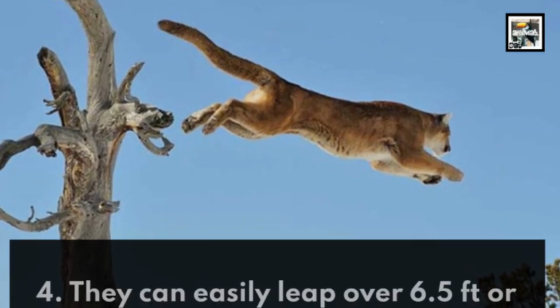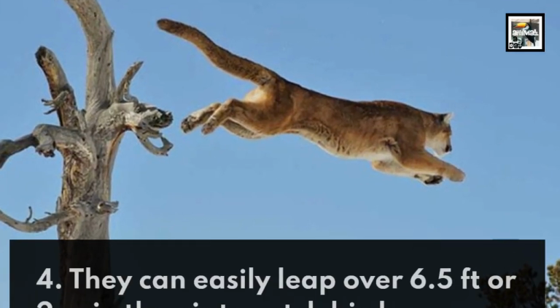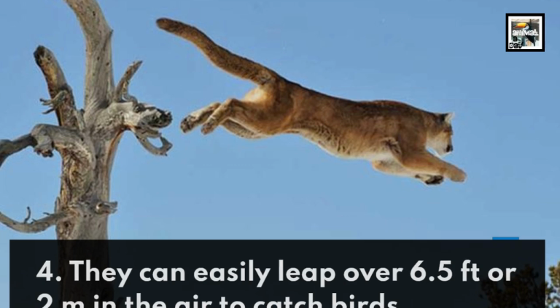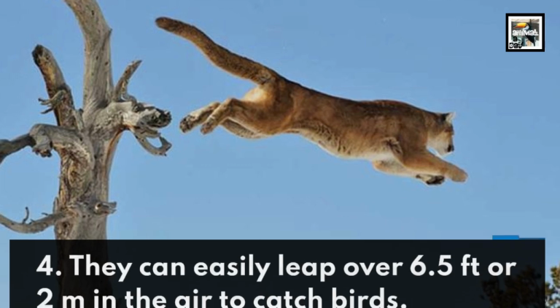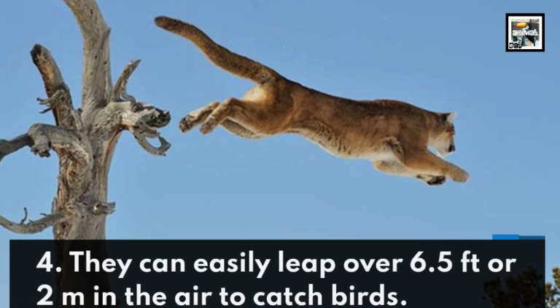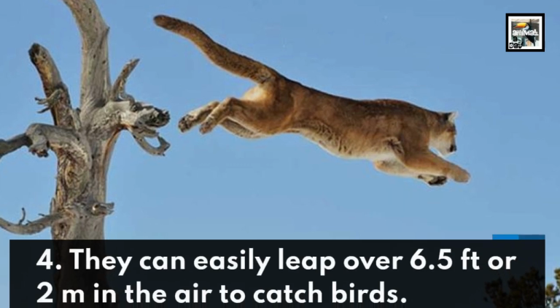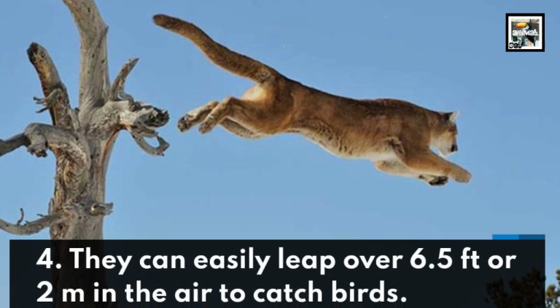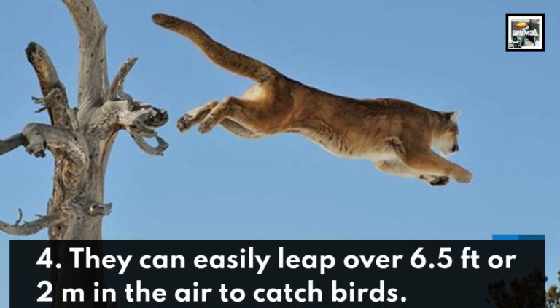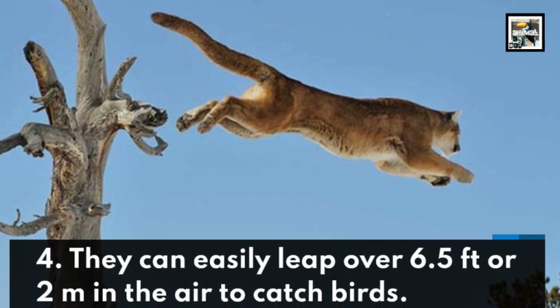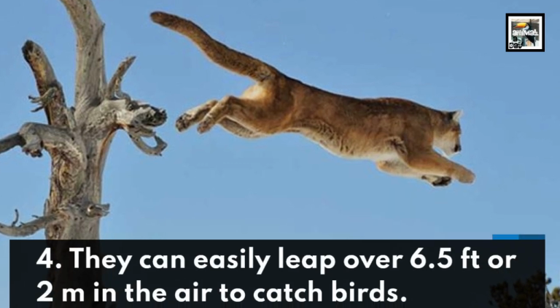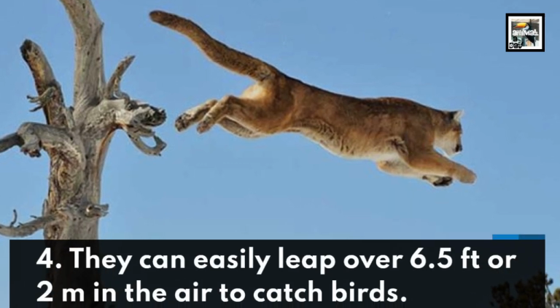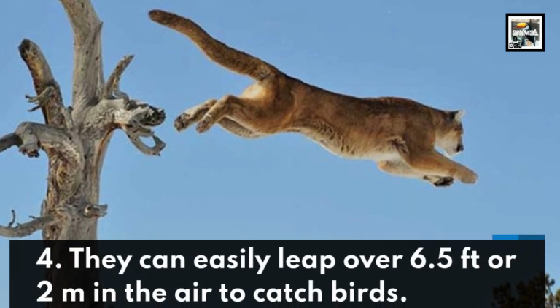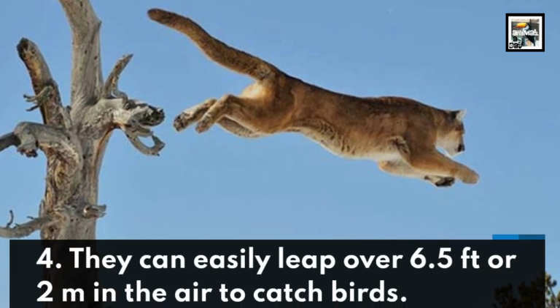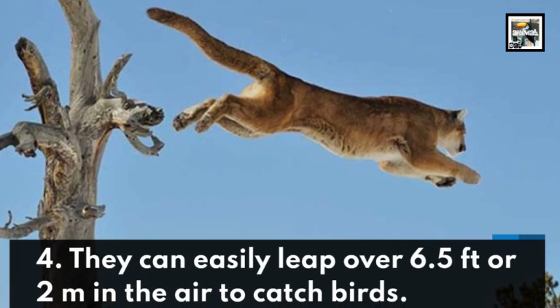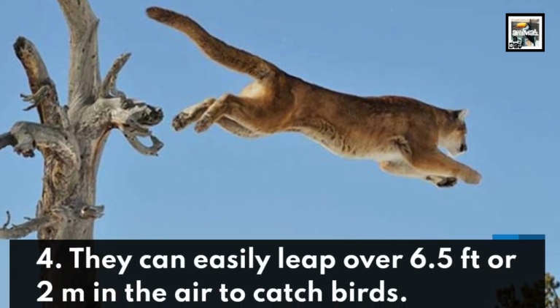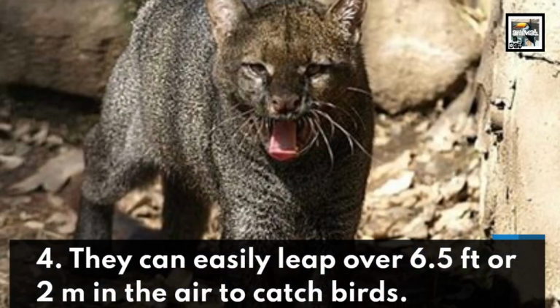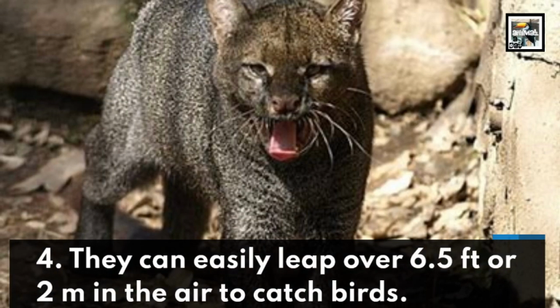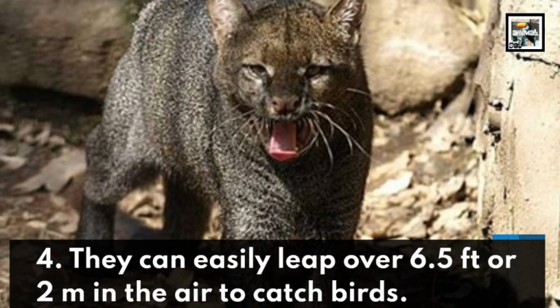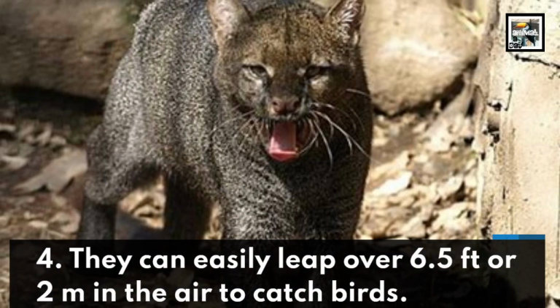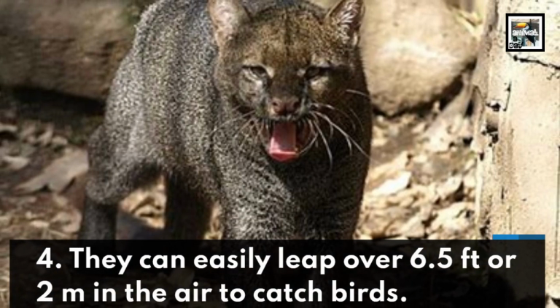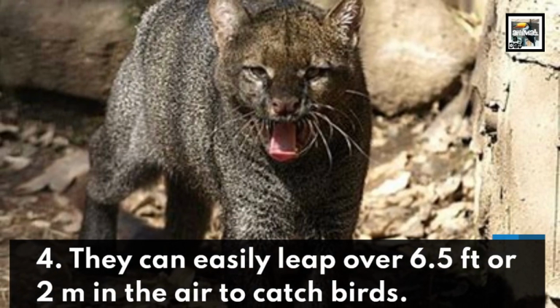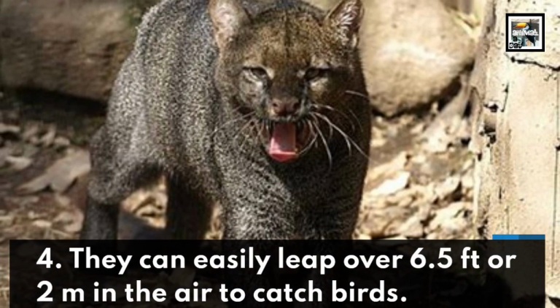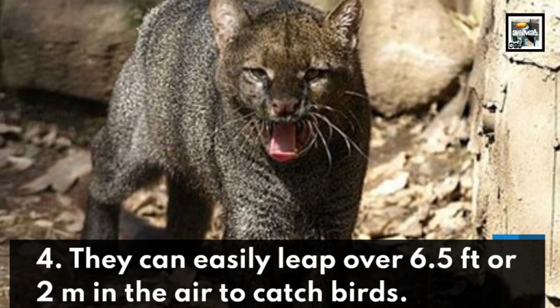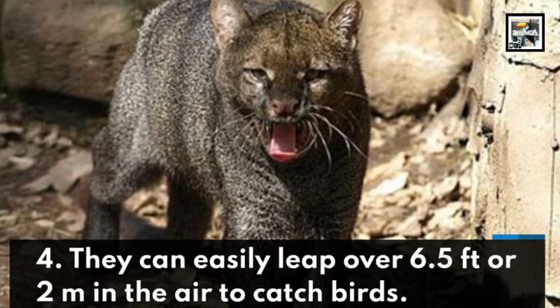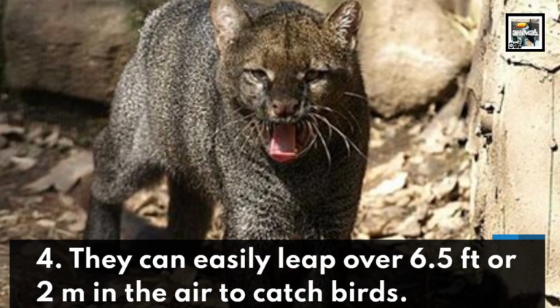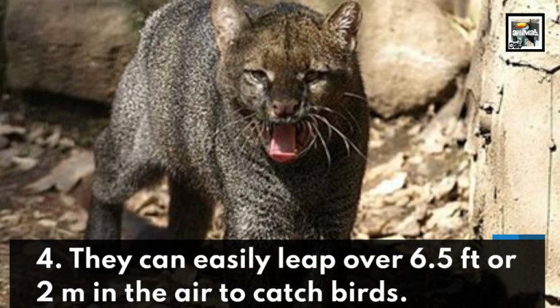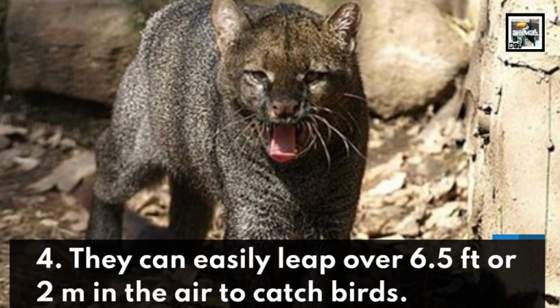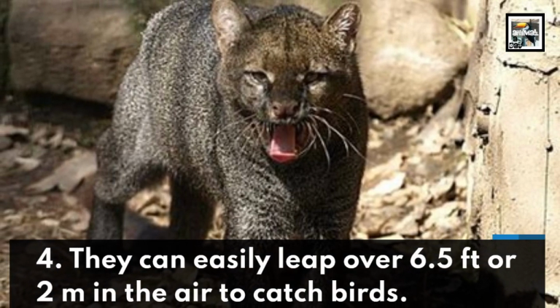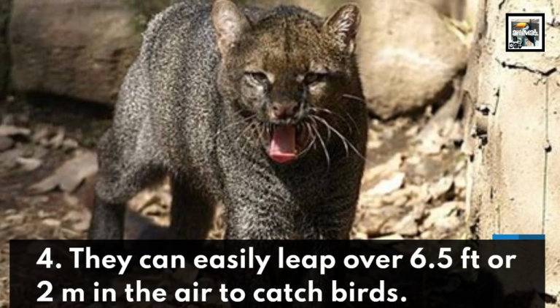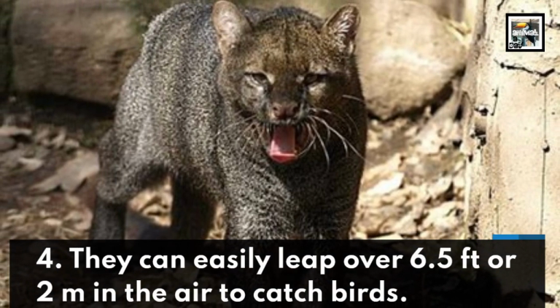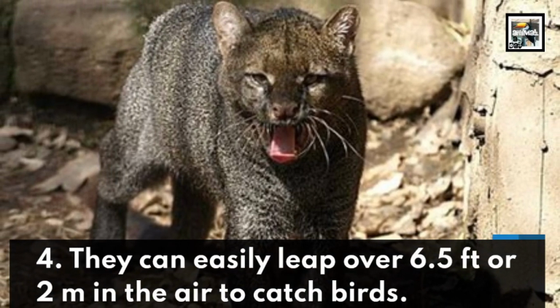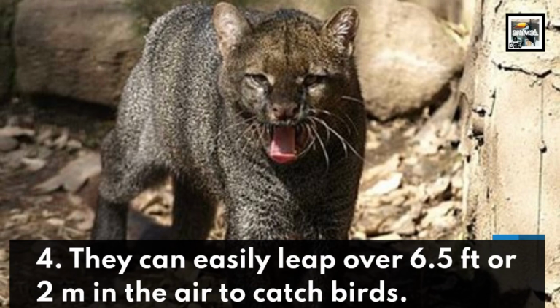They can easily leap over 6.5 feet or 2 meters in the air to catch birds.